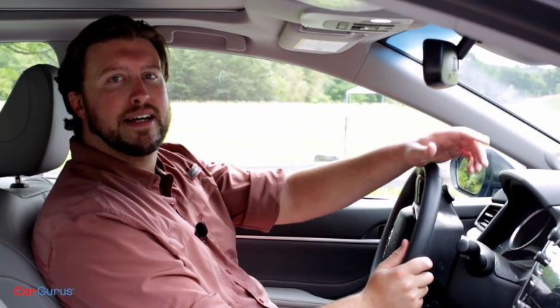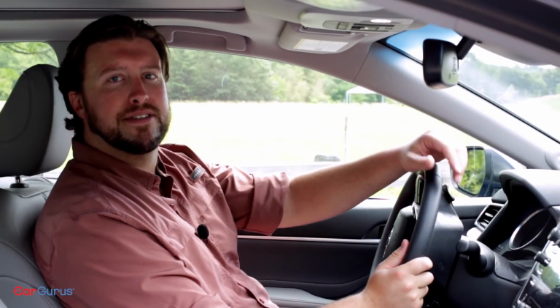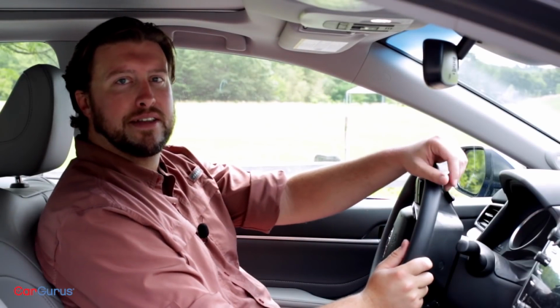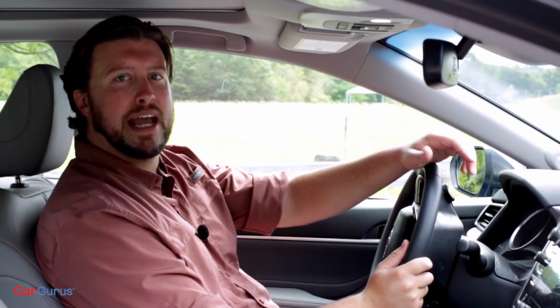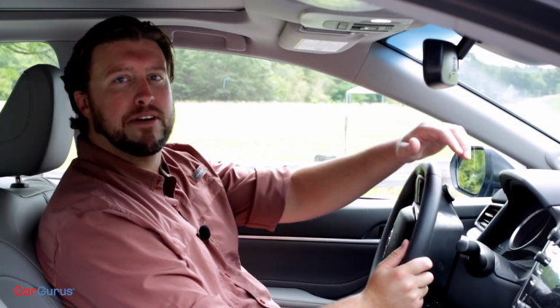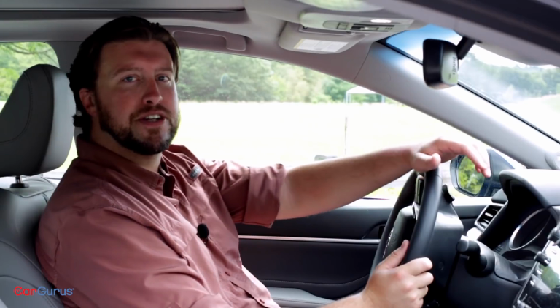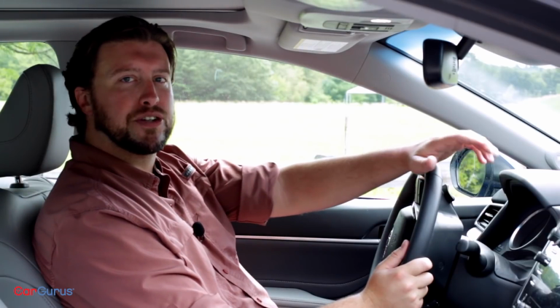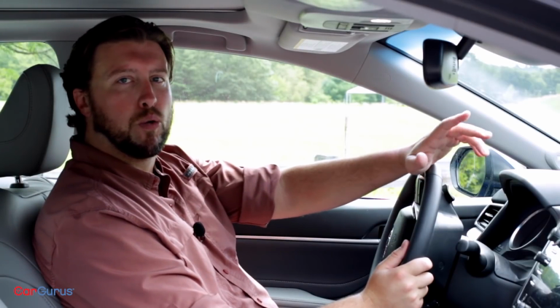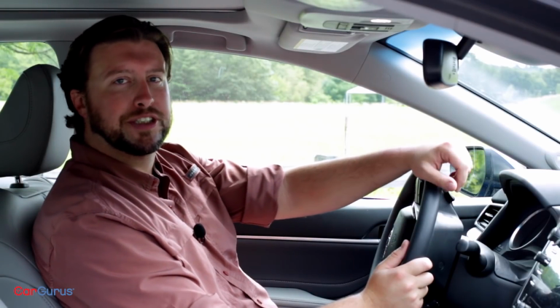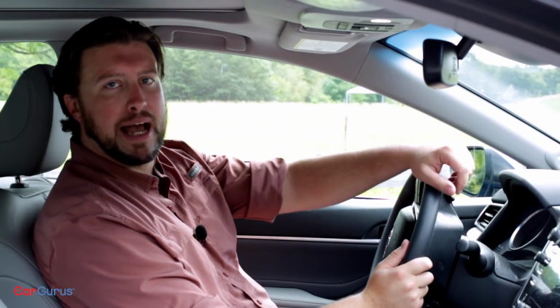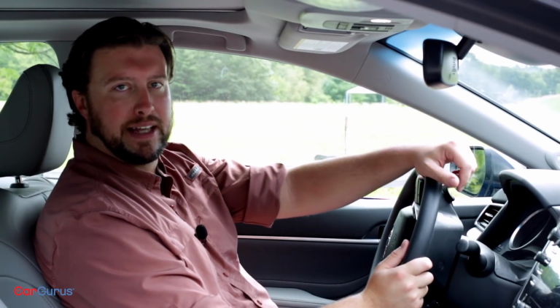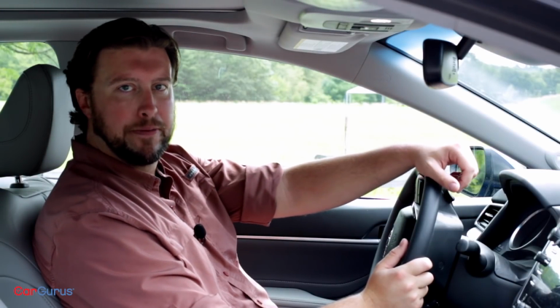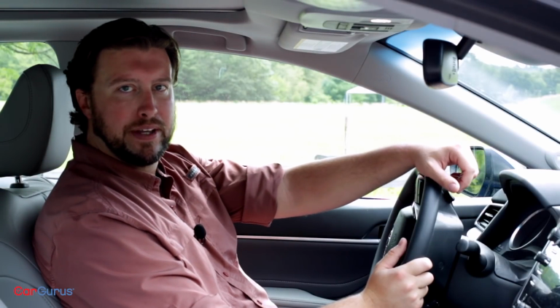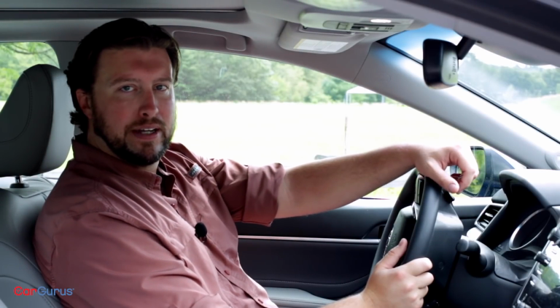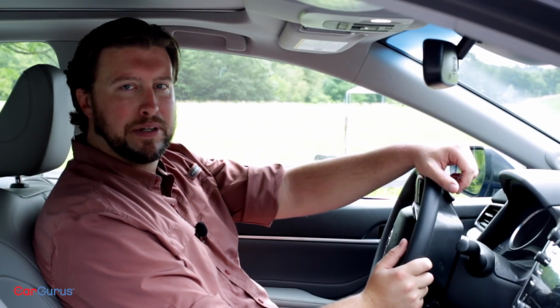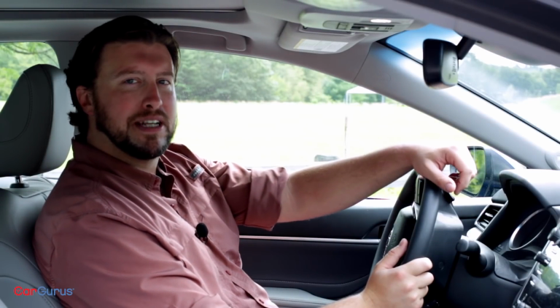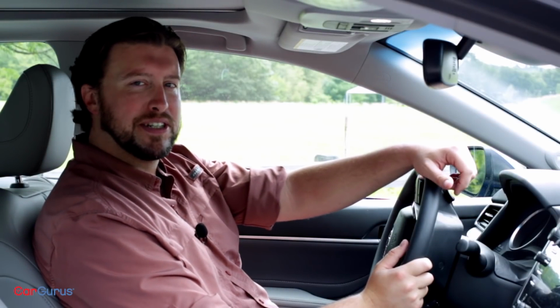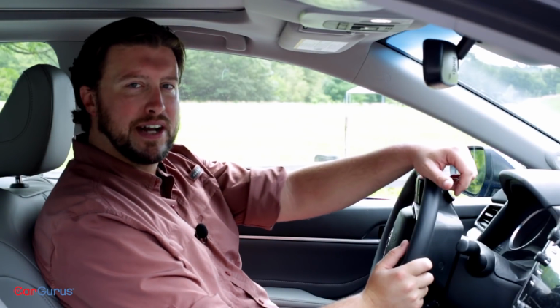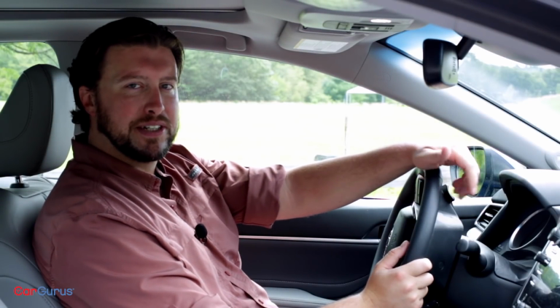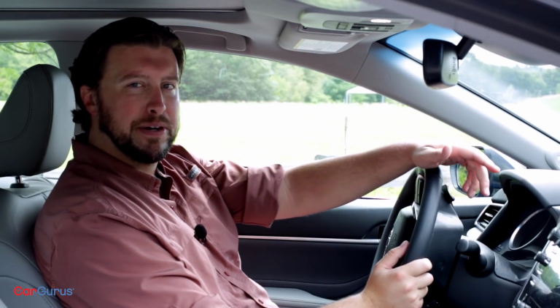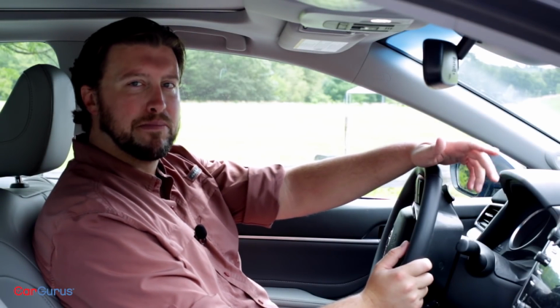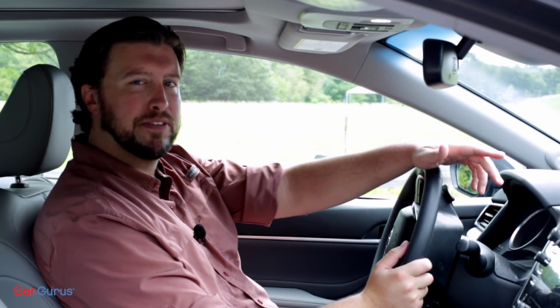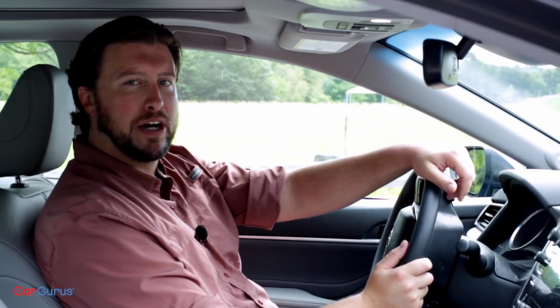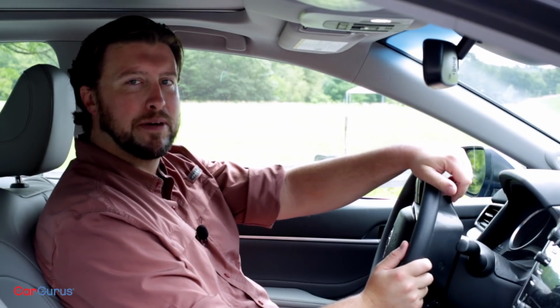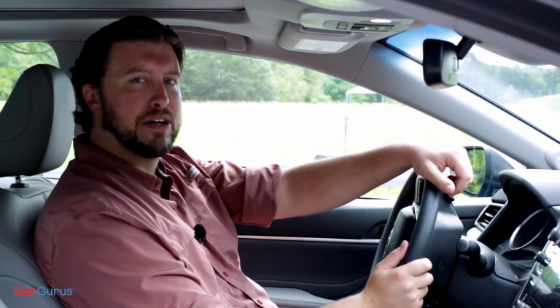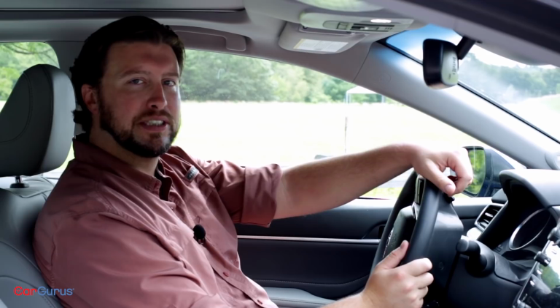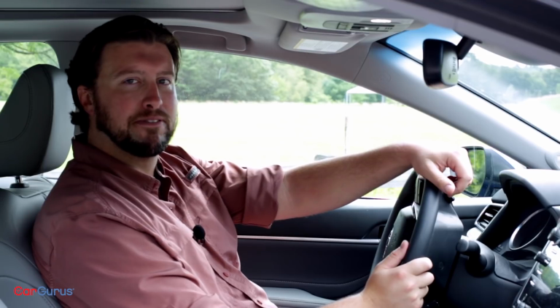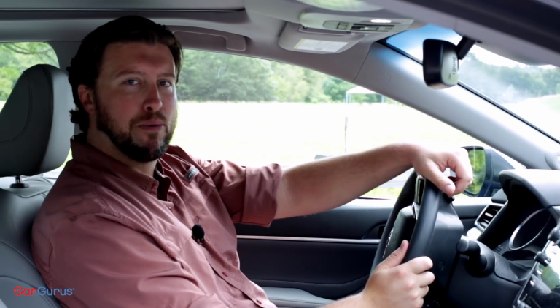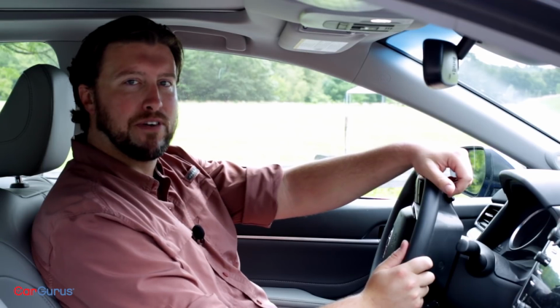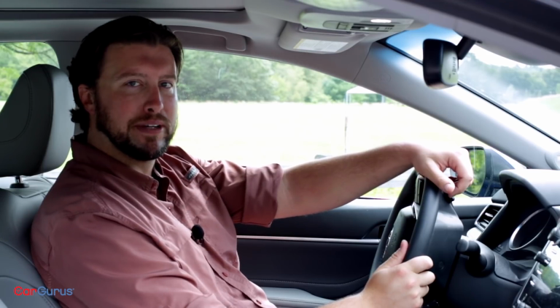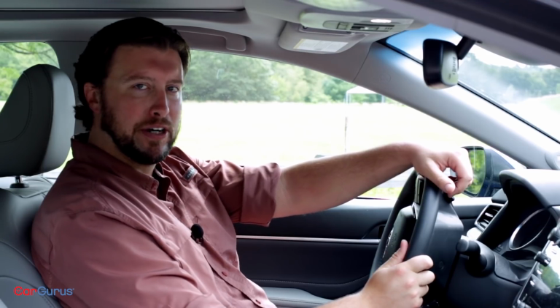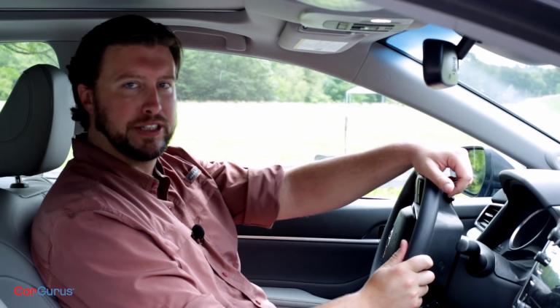Inside, the Camry features a gorgeous cabin layout. But it seems the designers at Toyota must have forgotten about the concept of form following function.